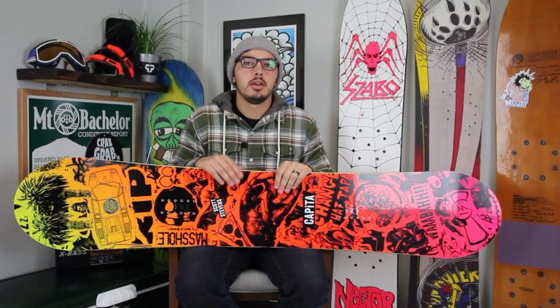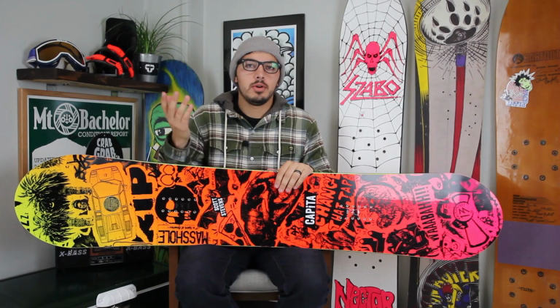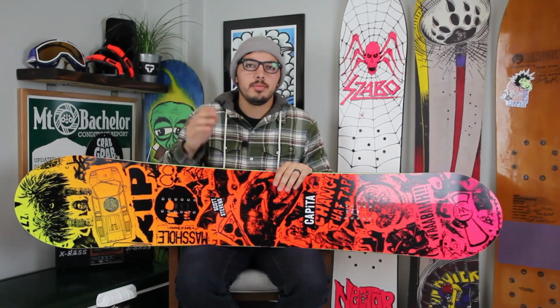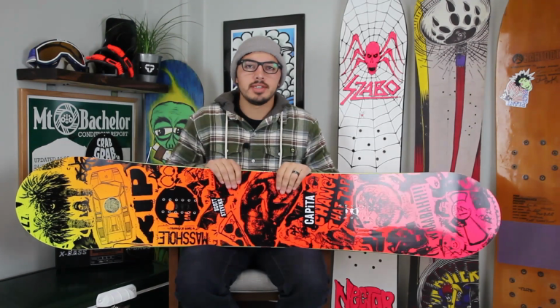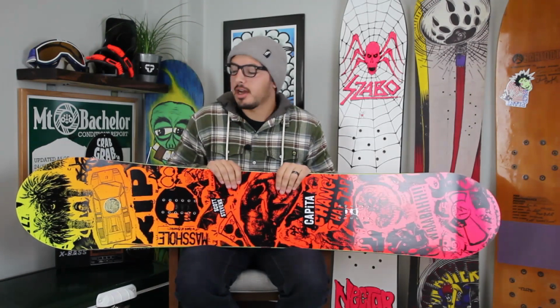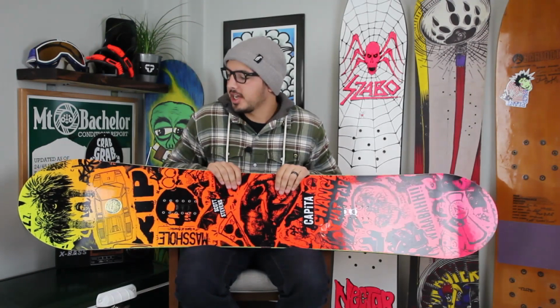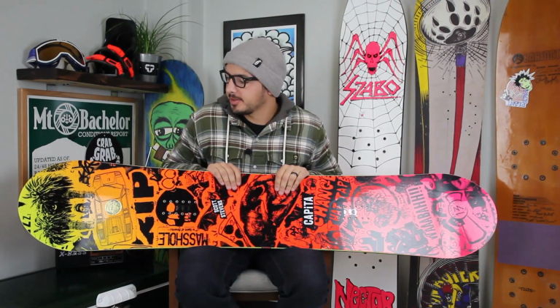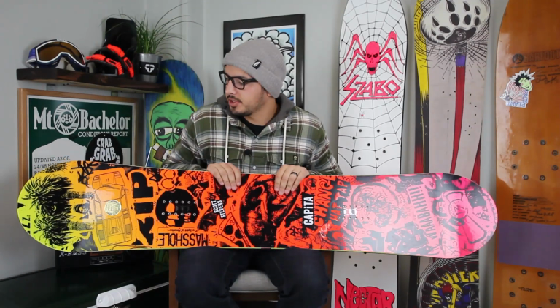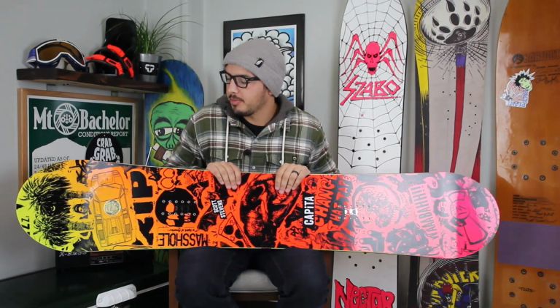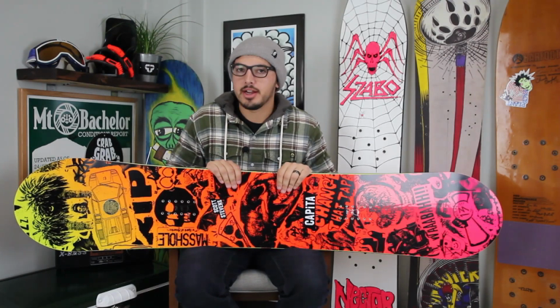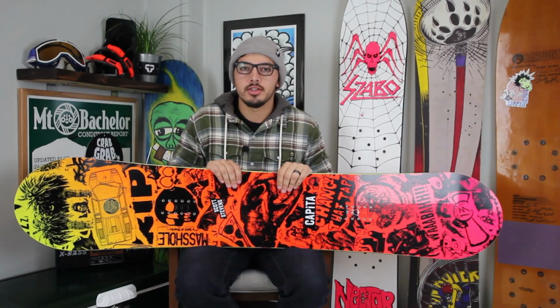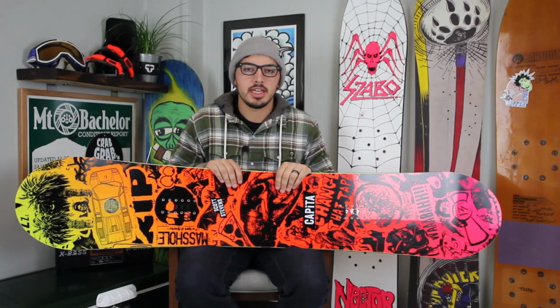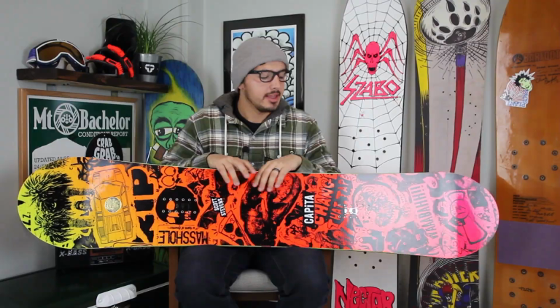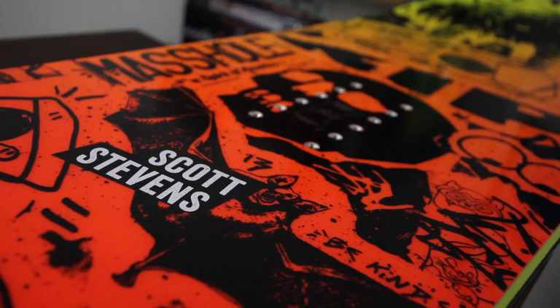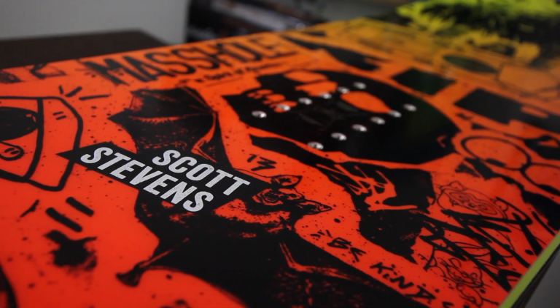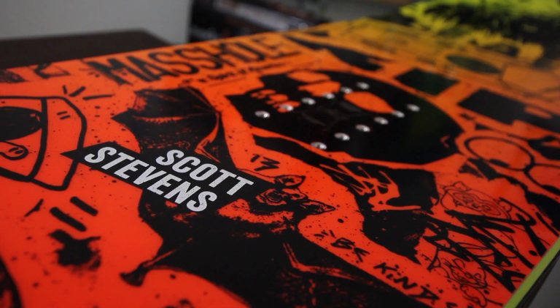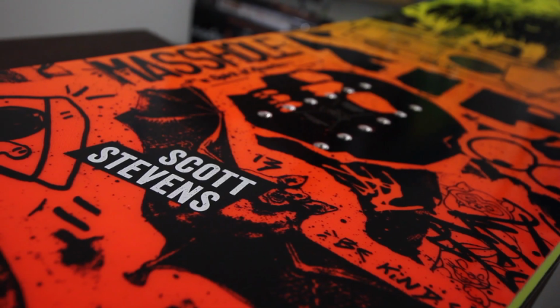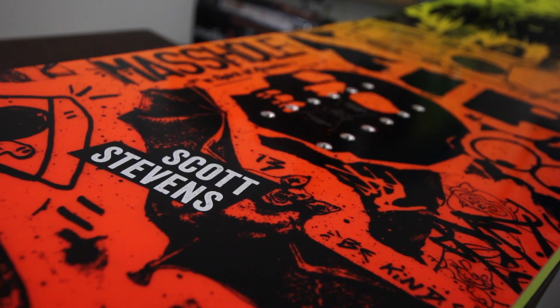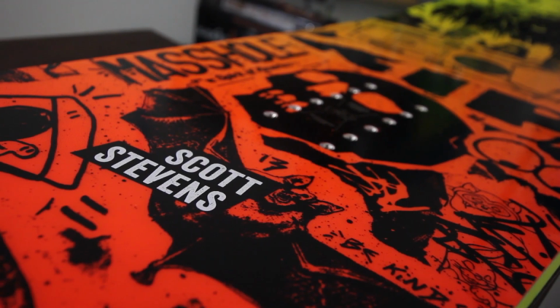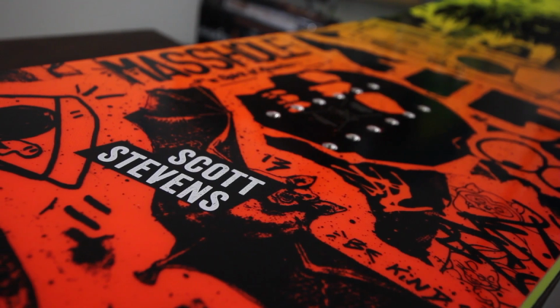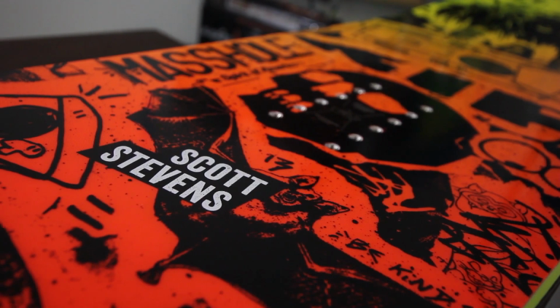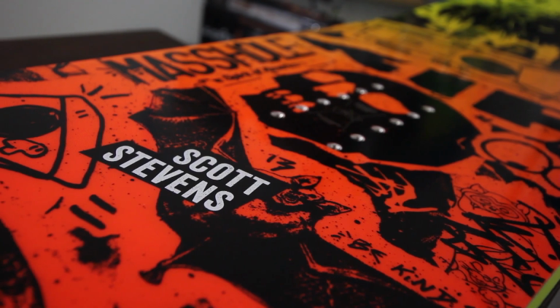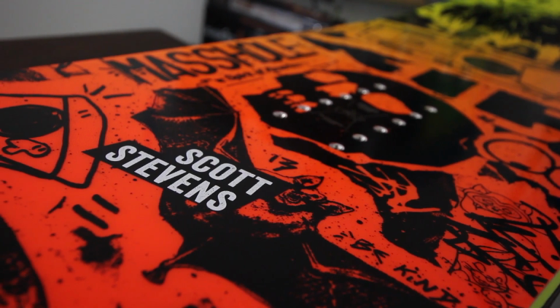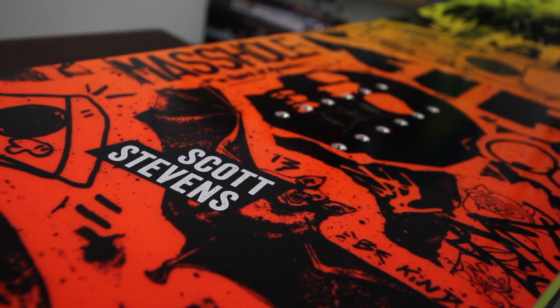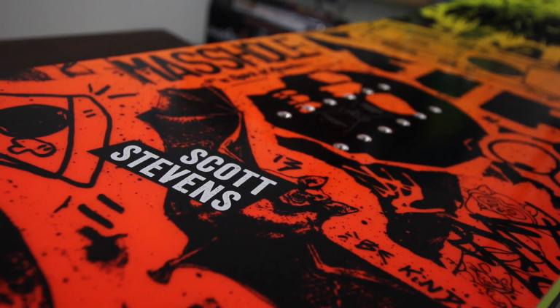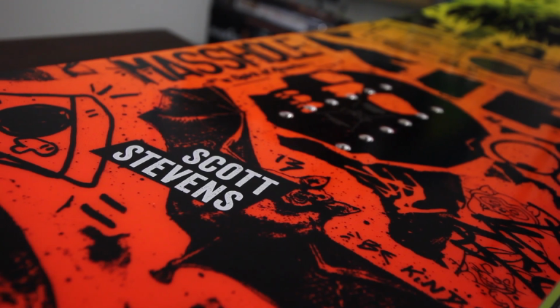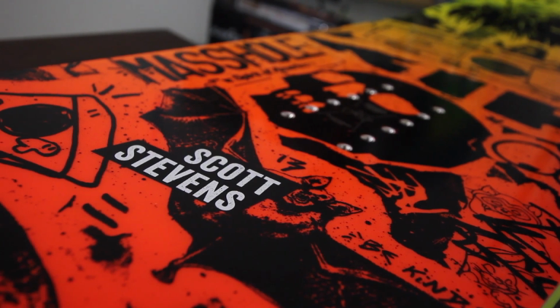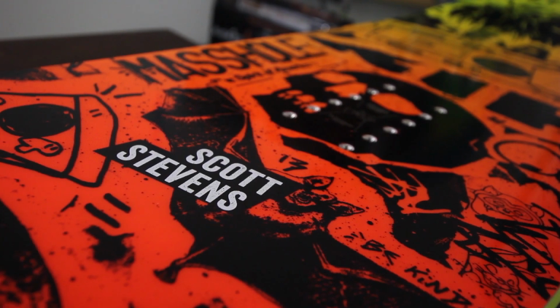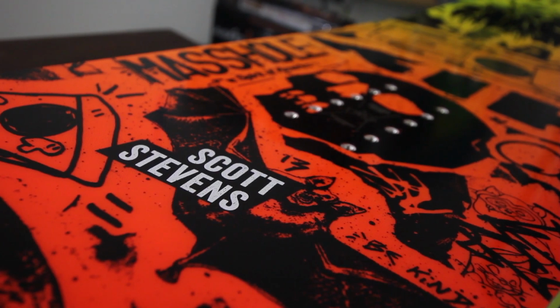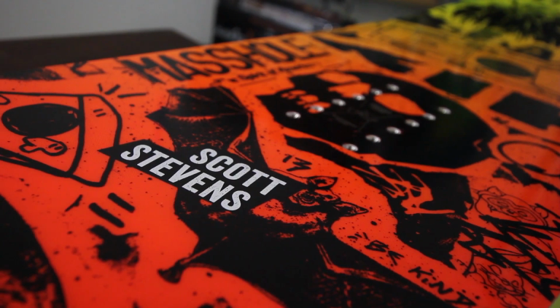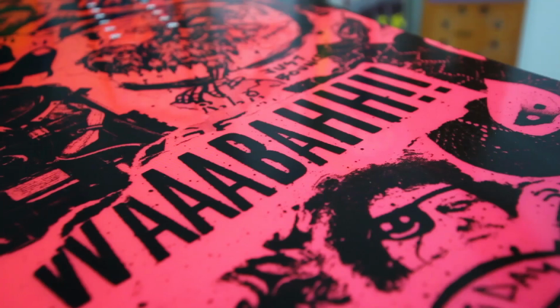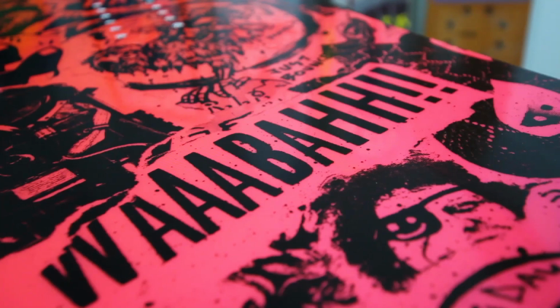What up? This is Kyle from Tactics Board Shop, looking at the 2016 Scotty Stevens Pro Model board from Capita Snowboards.